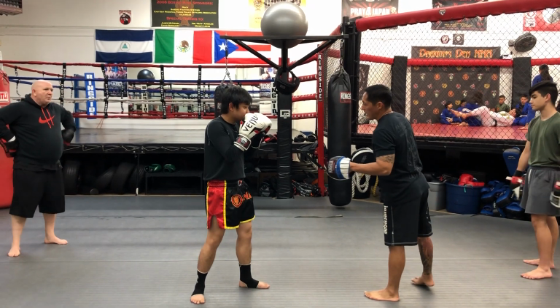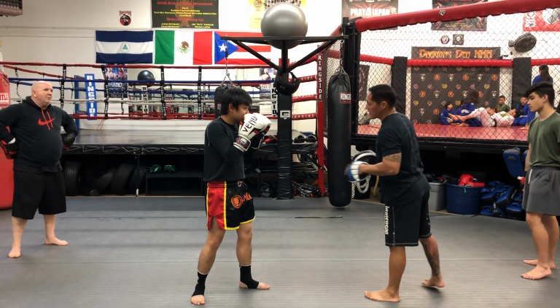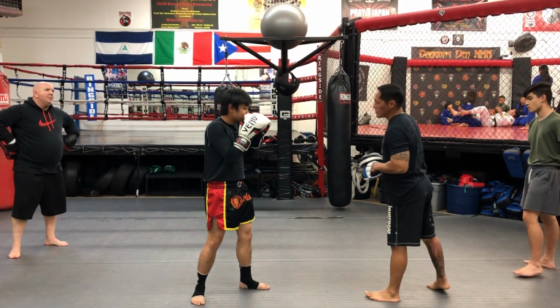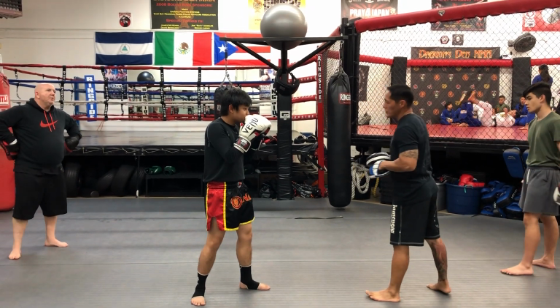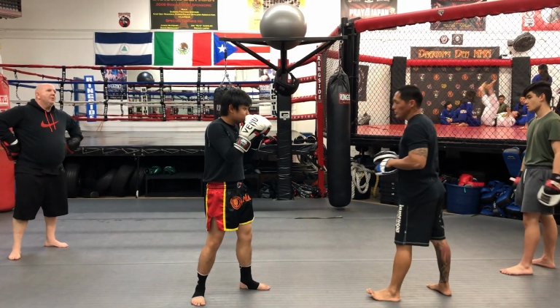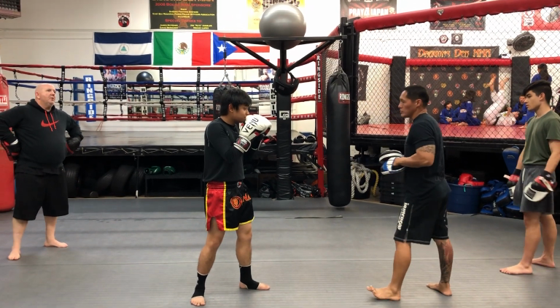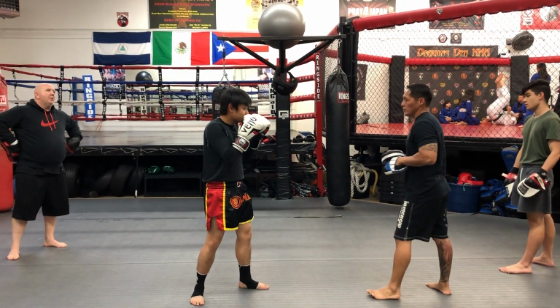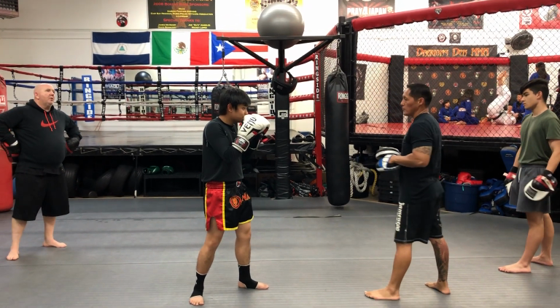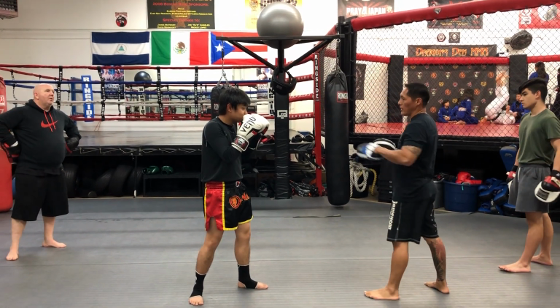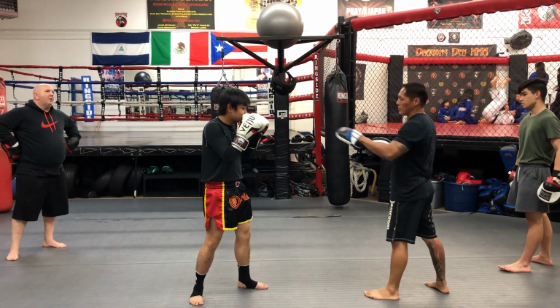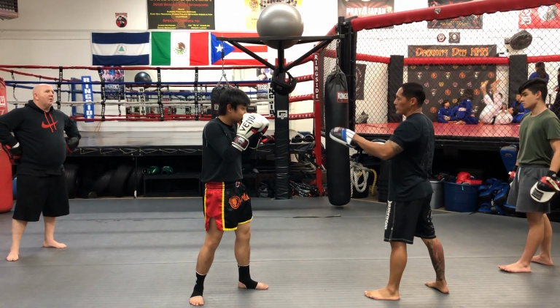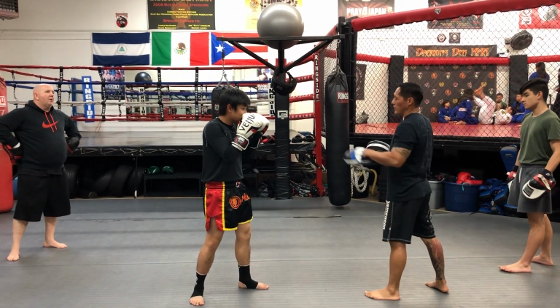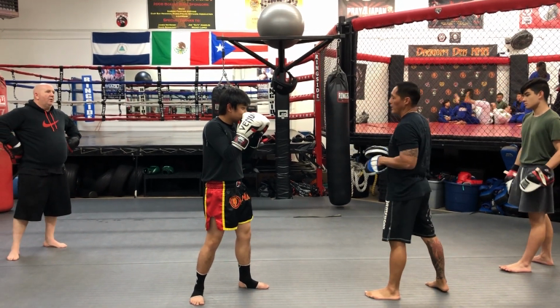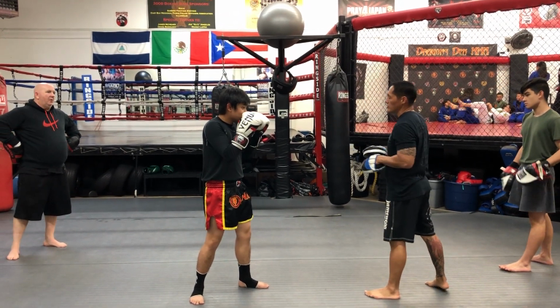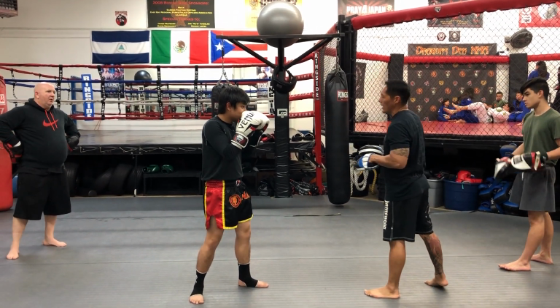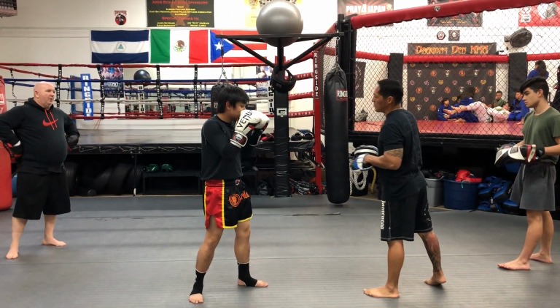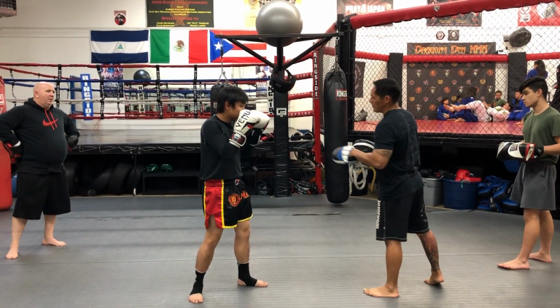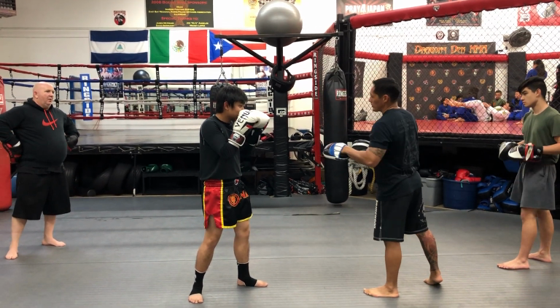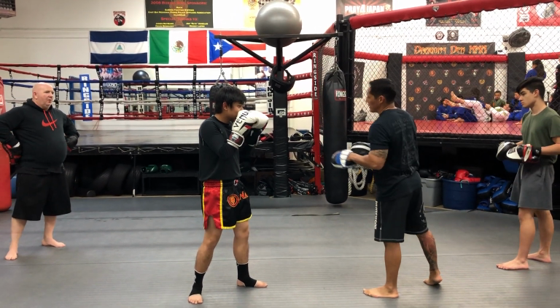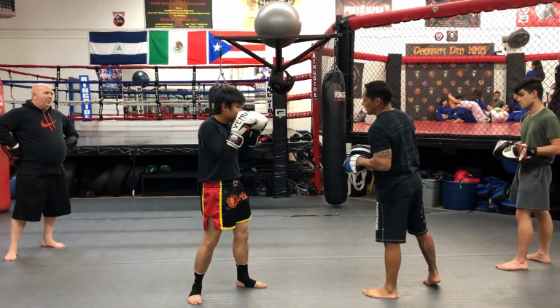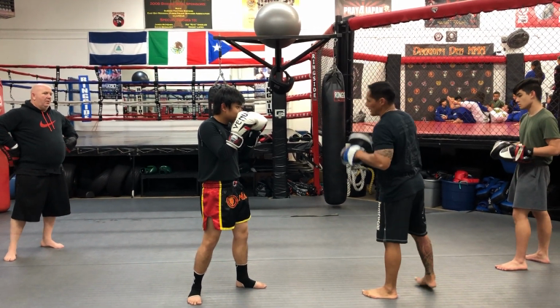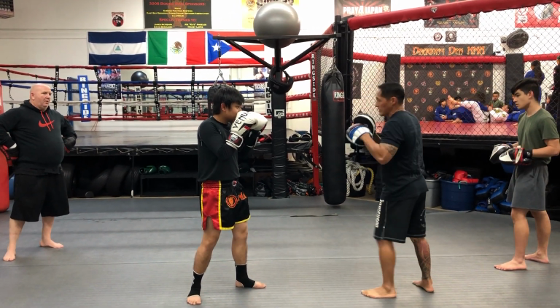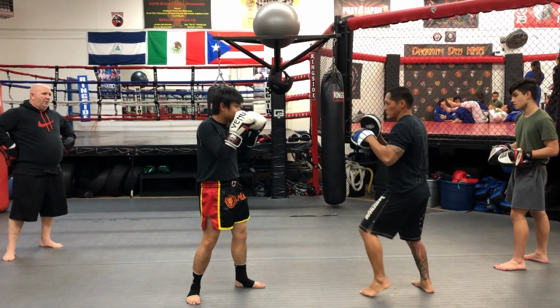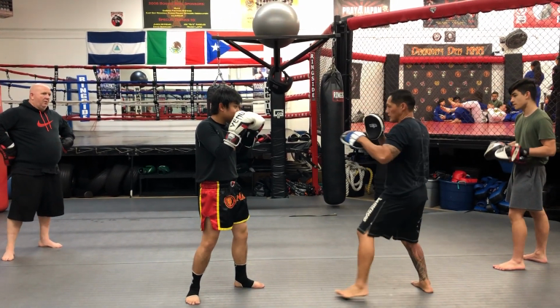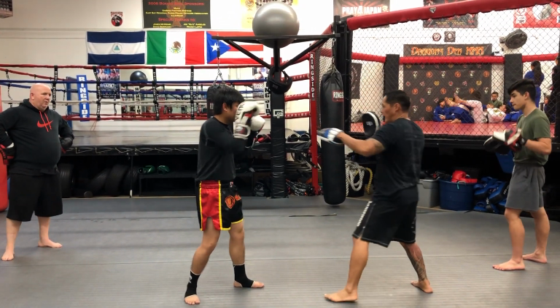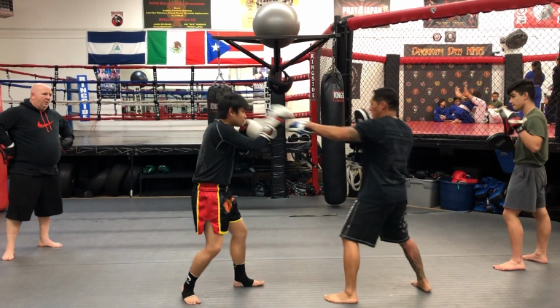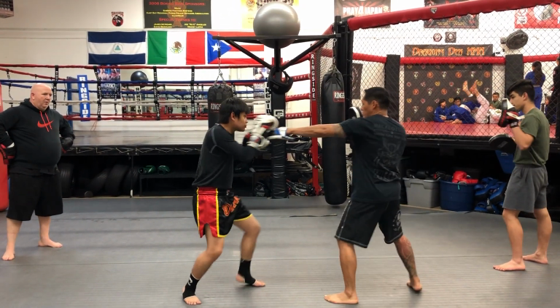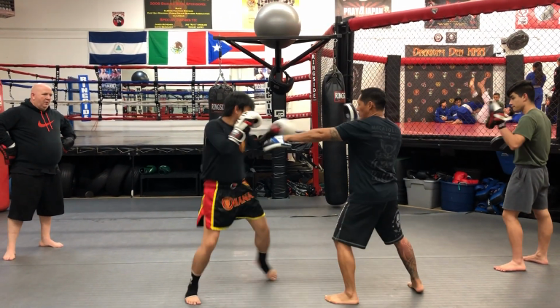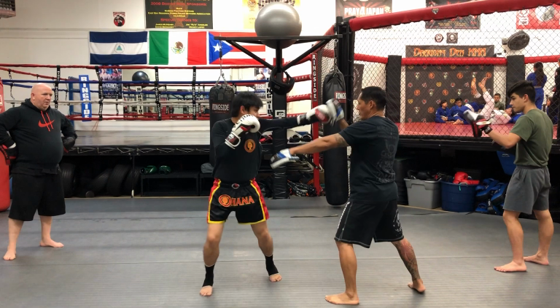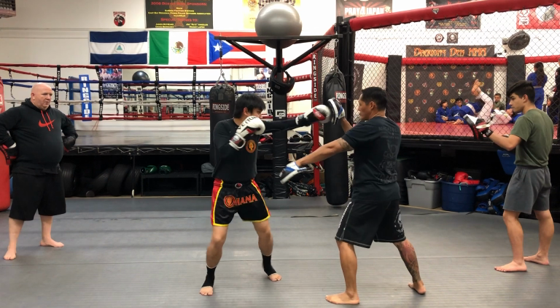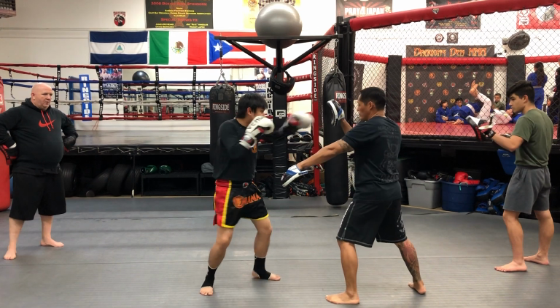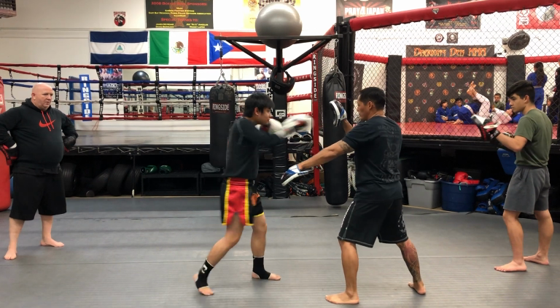Catch and shoot. You're going to pair the rear hand jab with the knee hand. Catch, shoot.